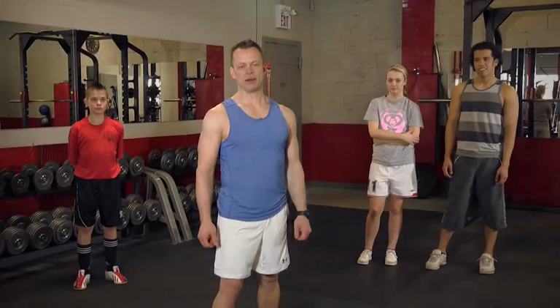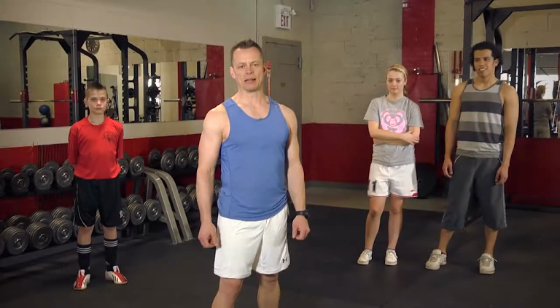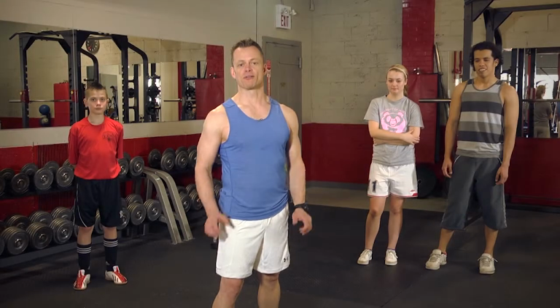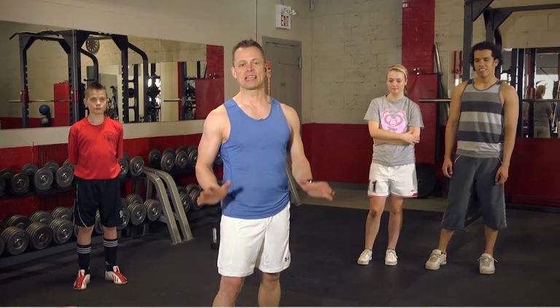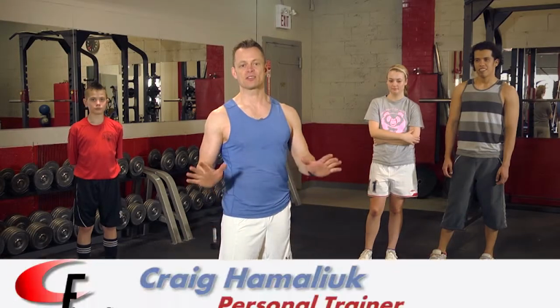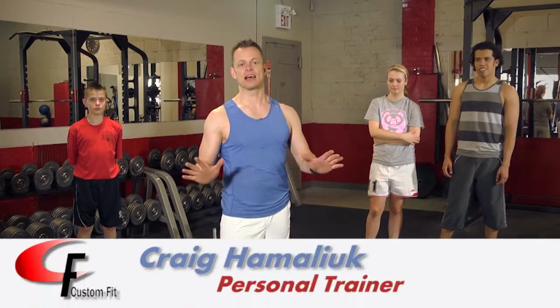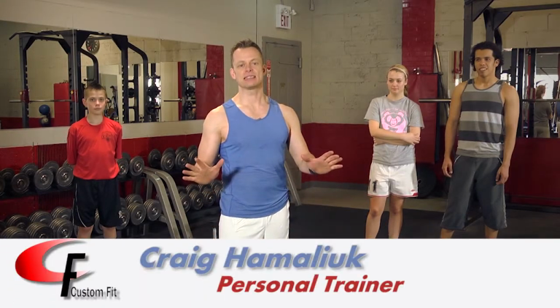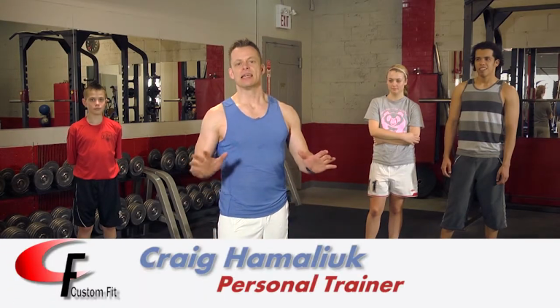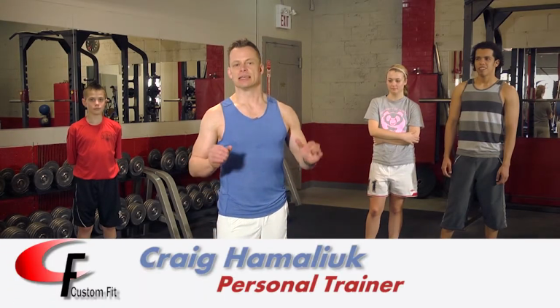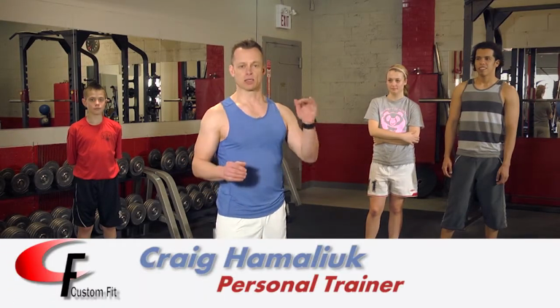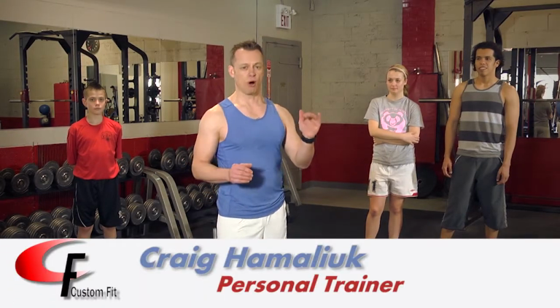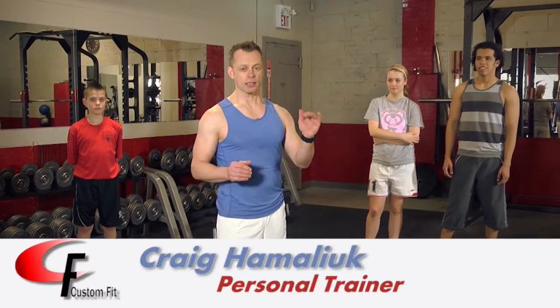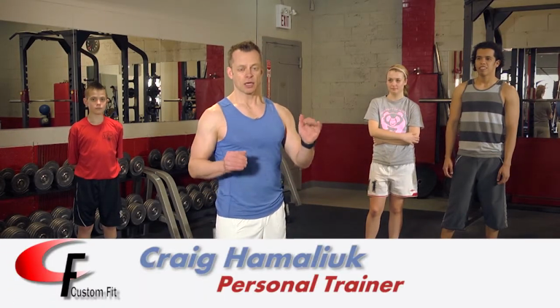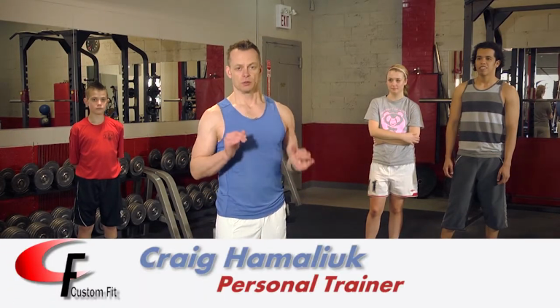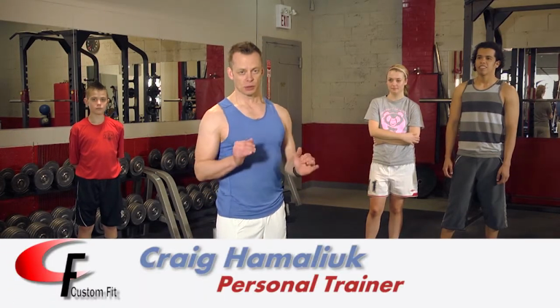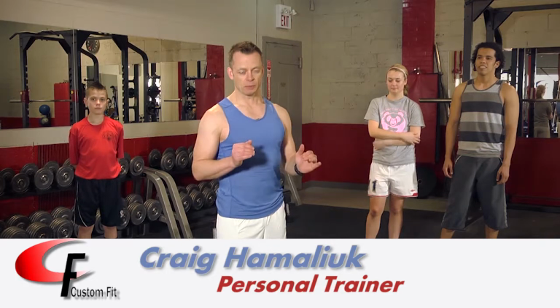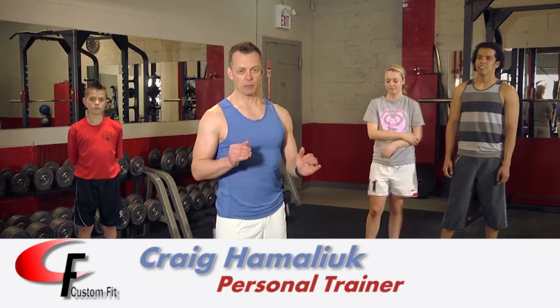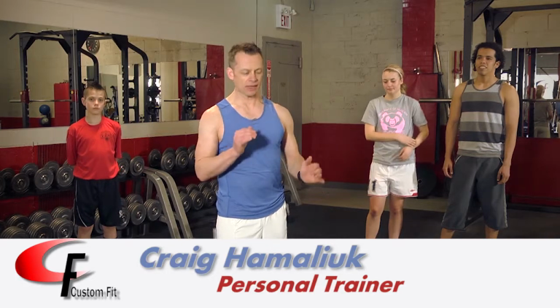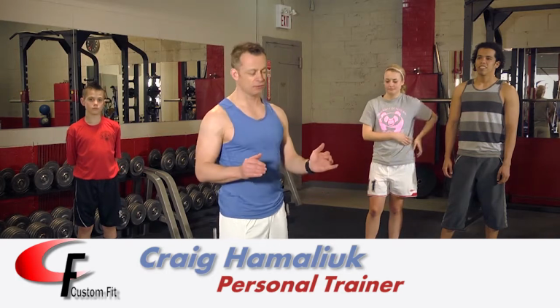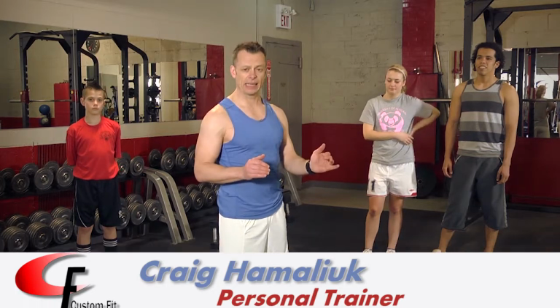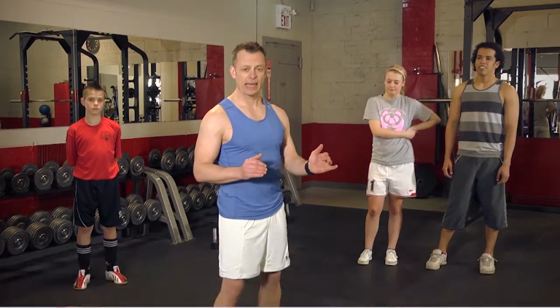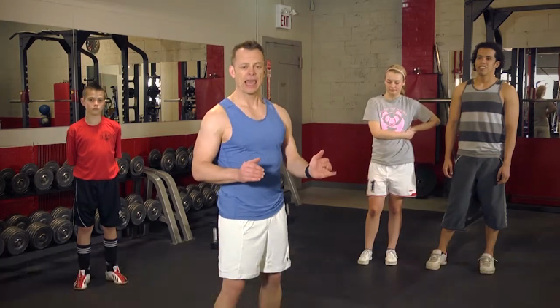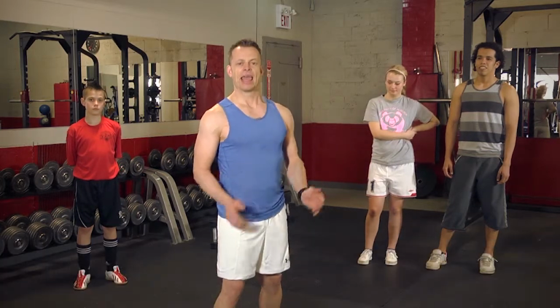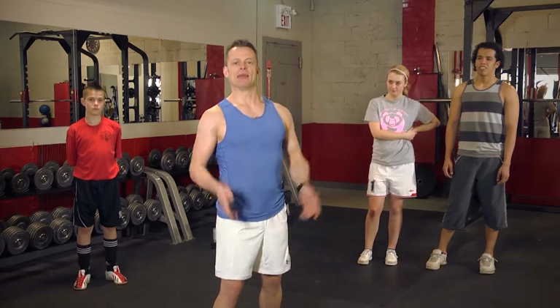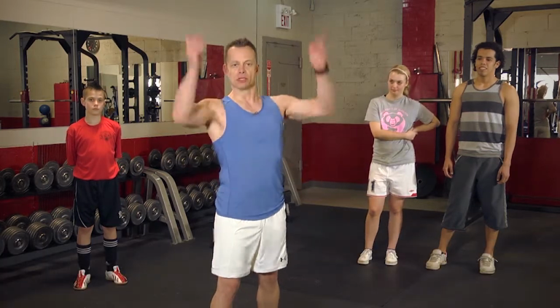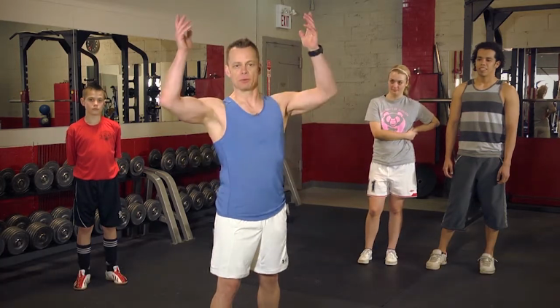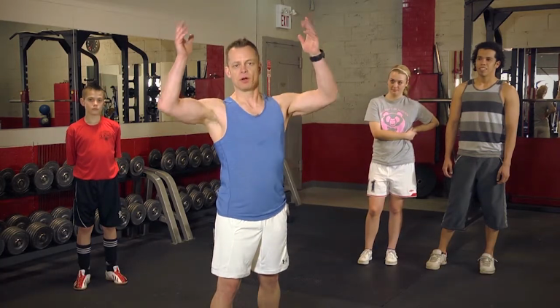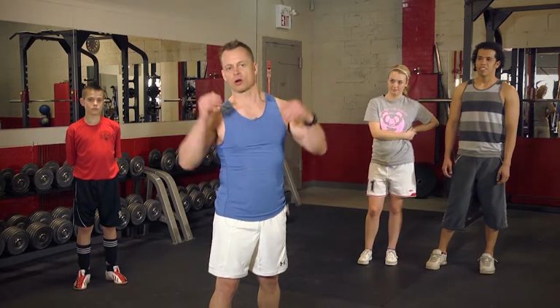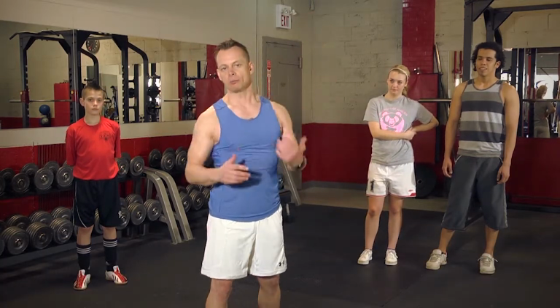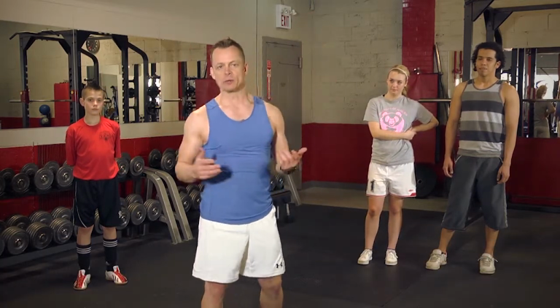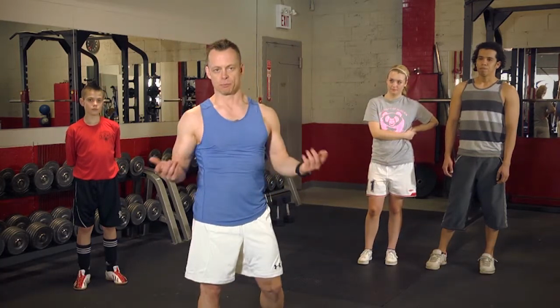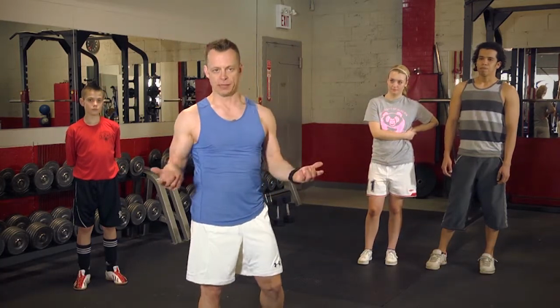Alright, our first exercise is a squat to a push-up, back to your feet again, and then with a jump — or commonly known as a burpee.